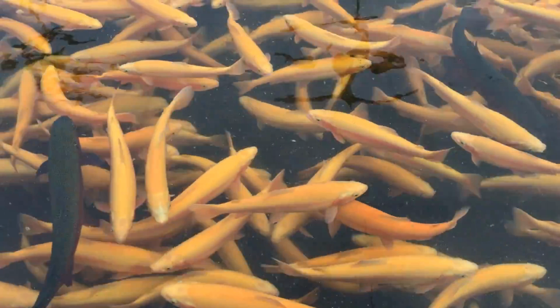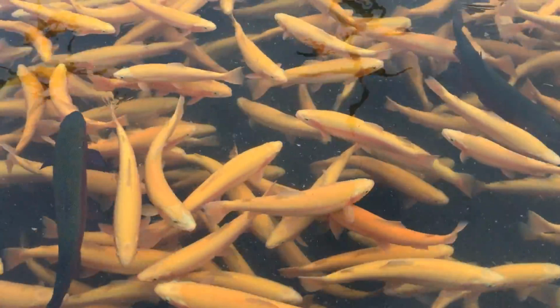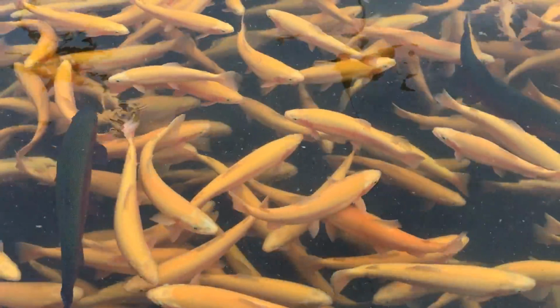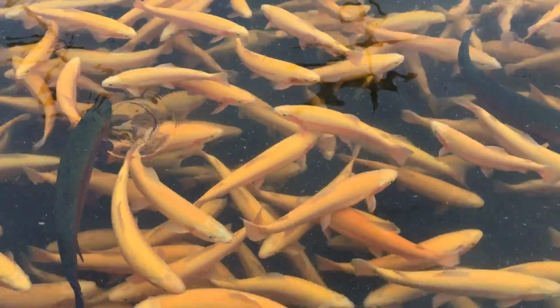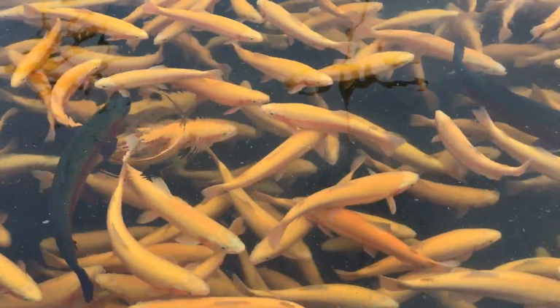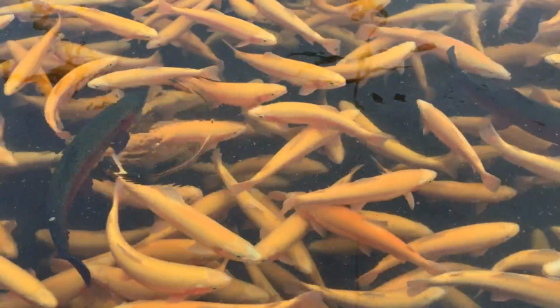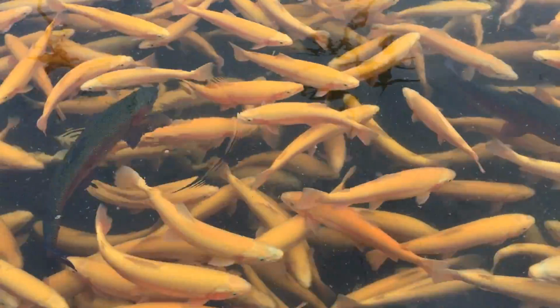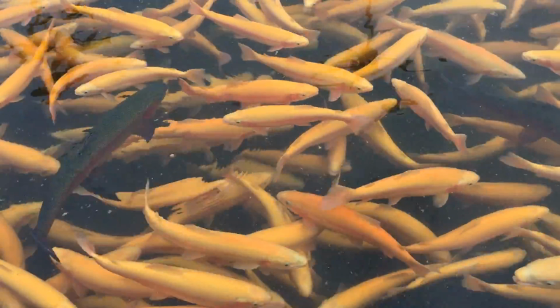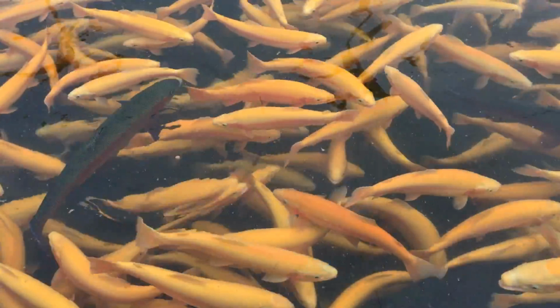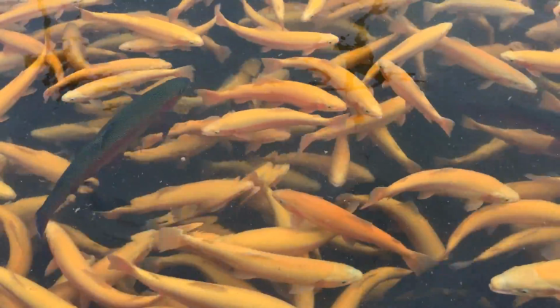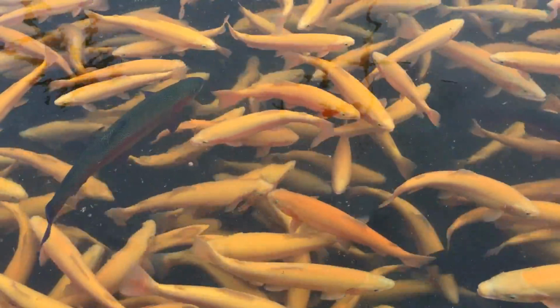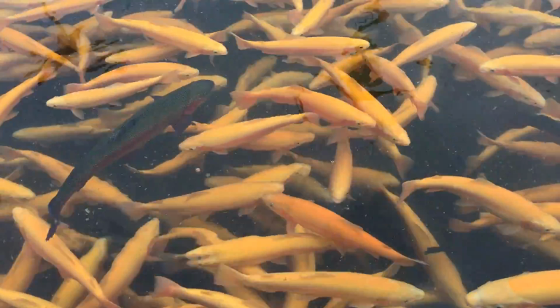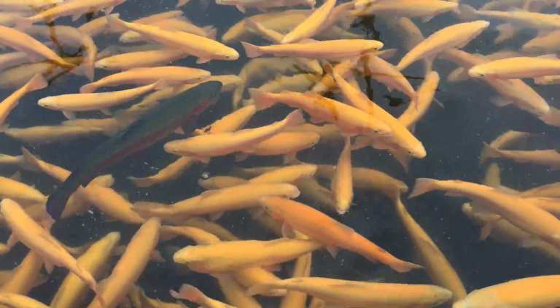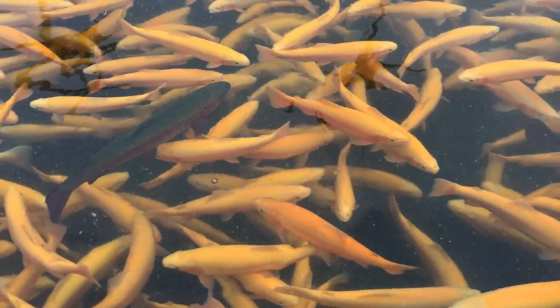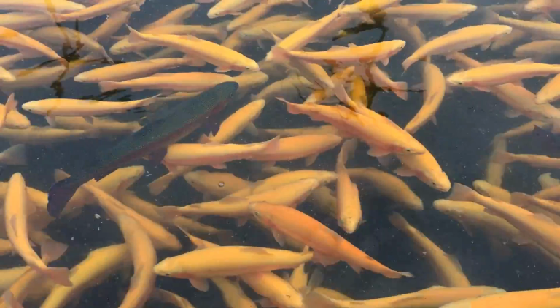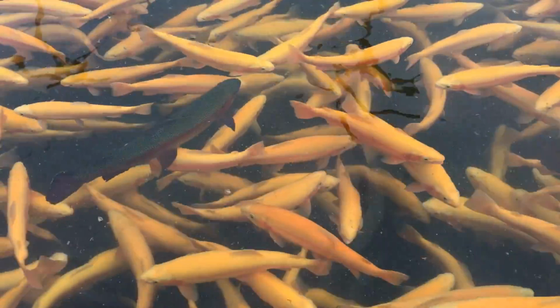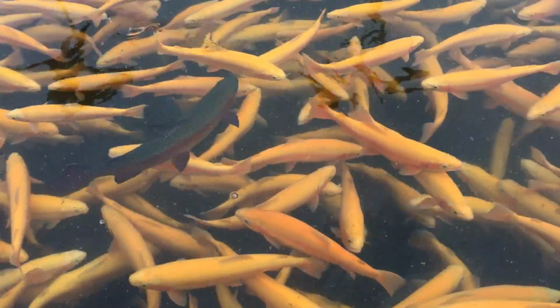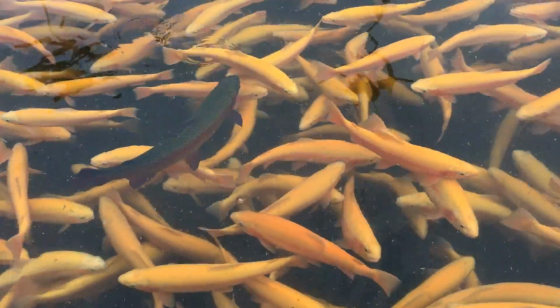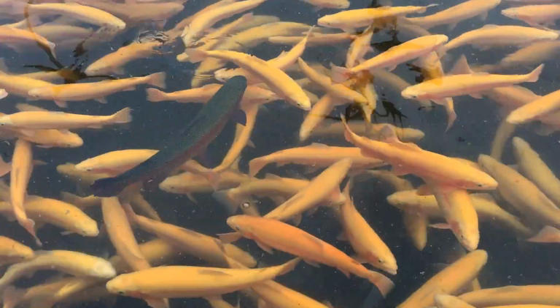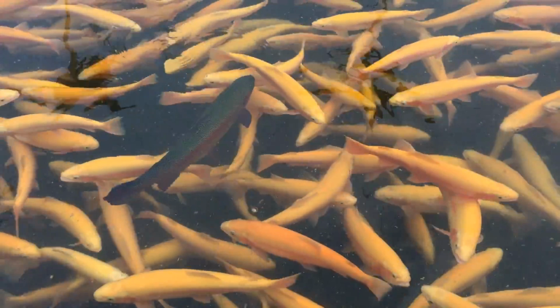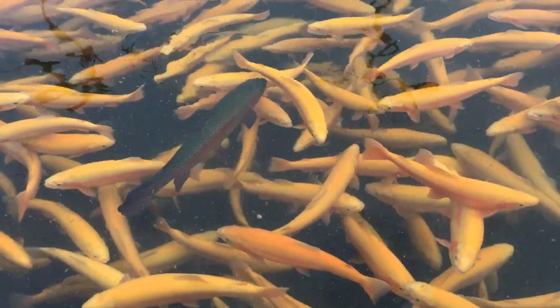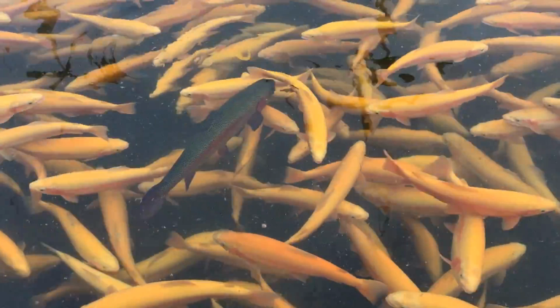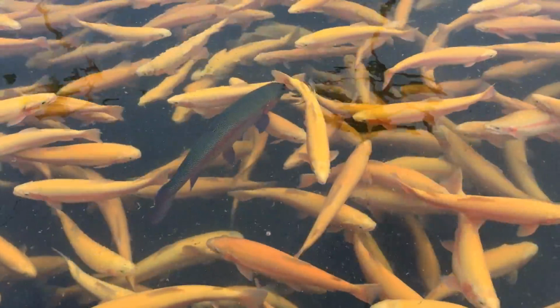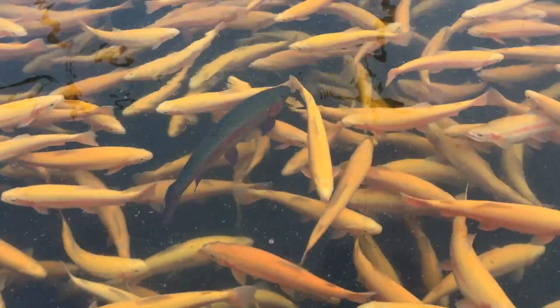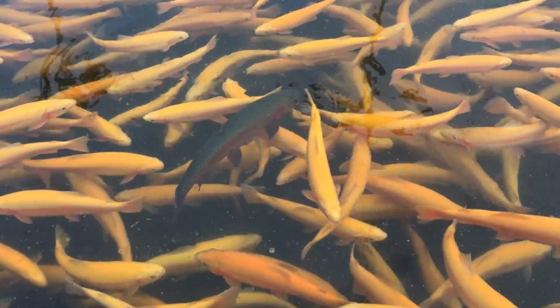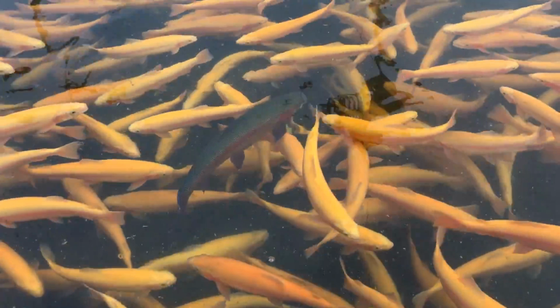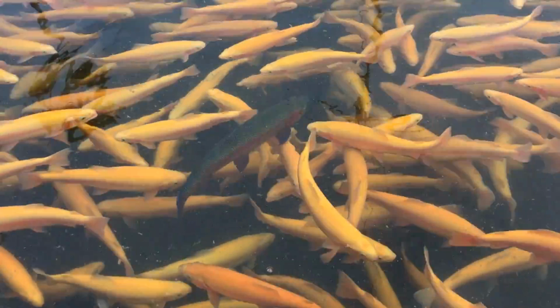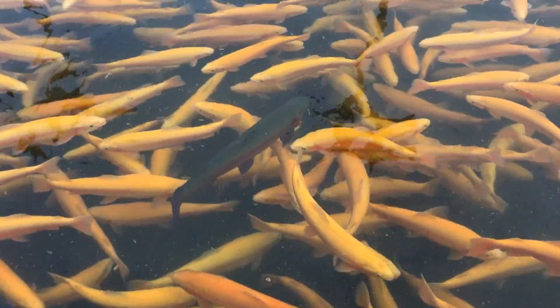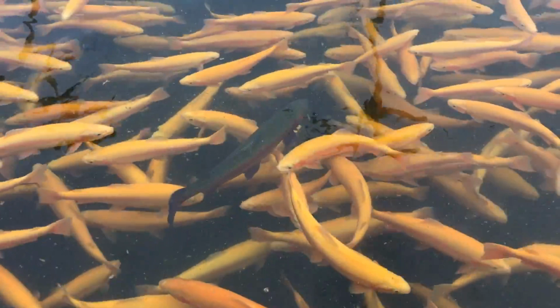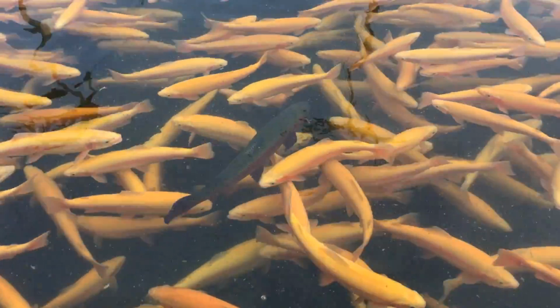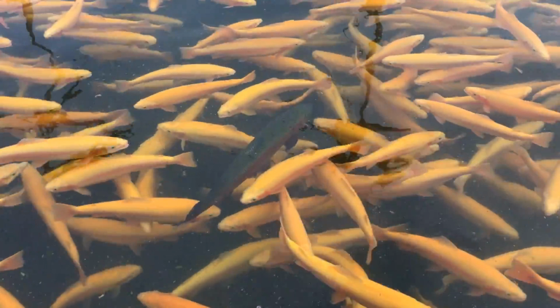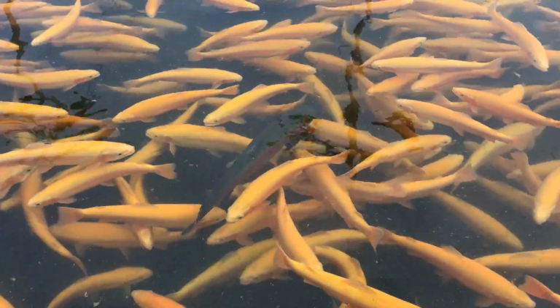Look at the size of that rainbow right there. That is a monster.